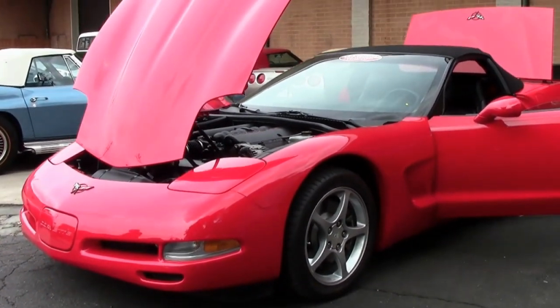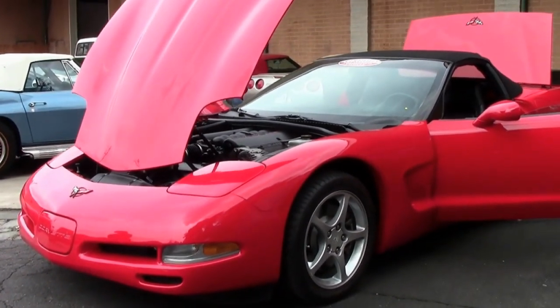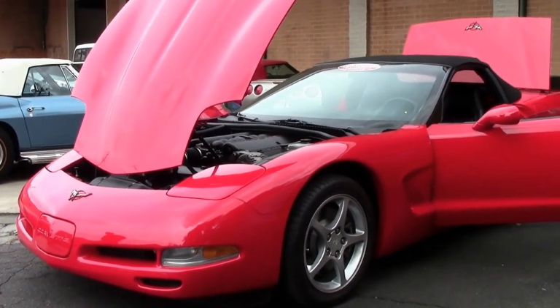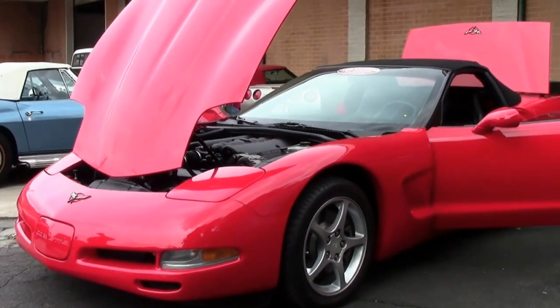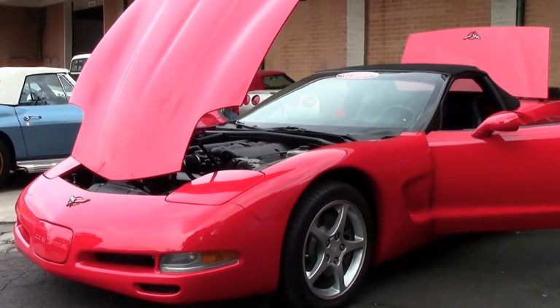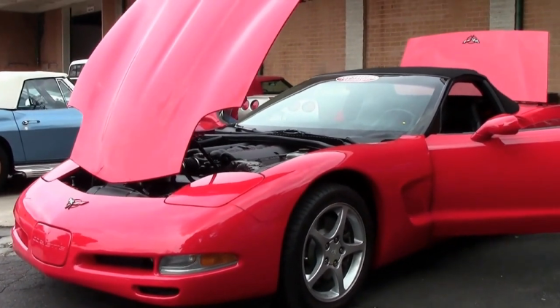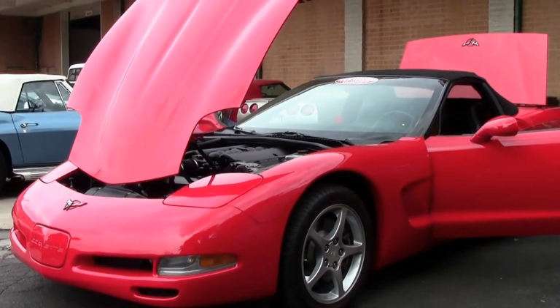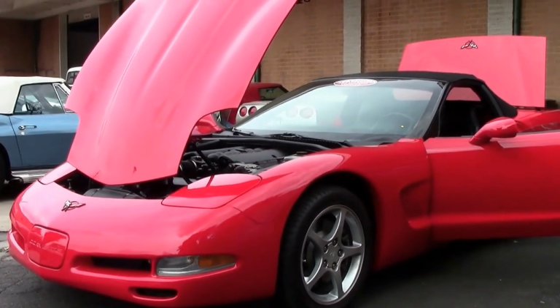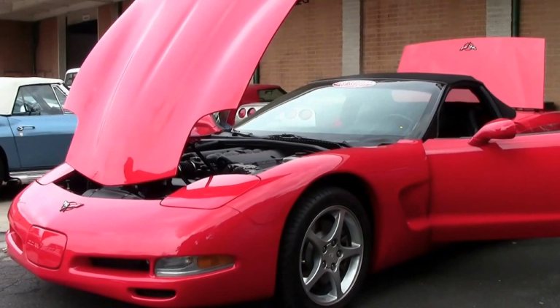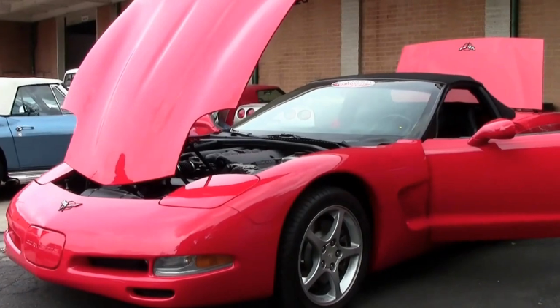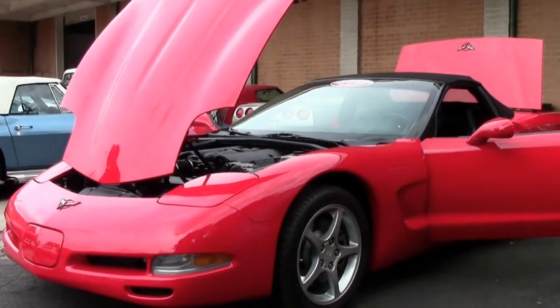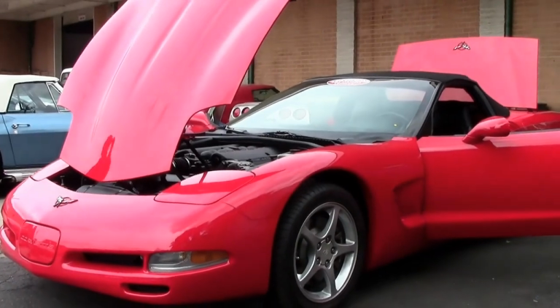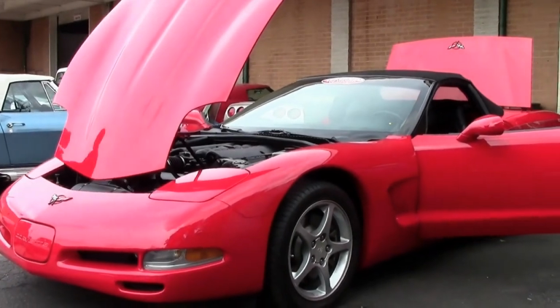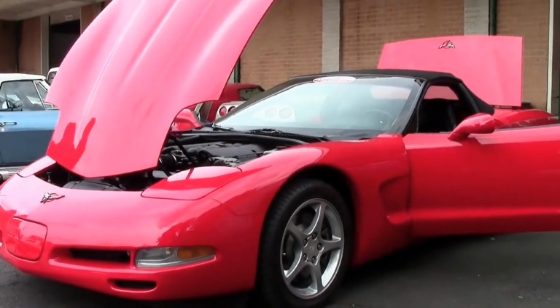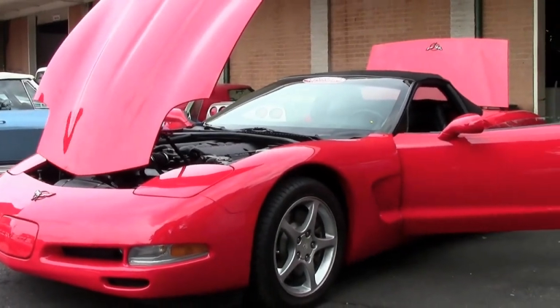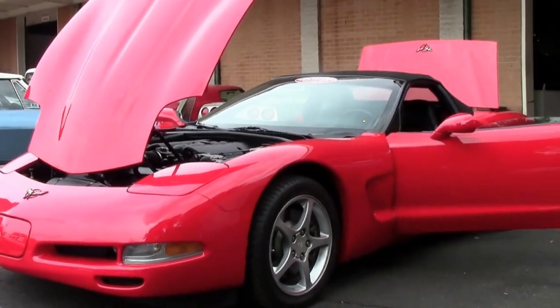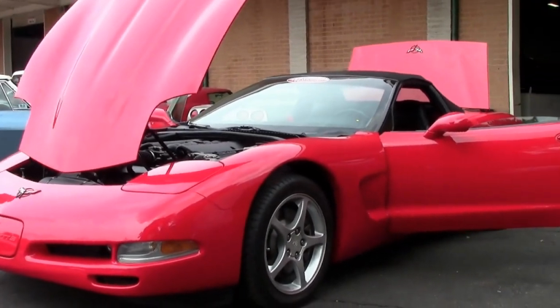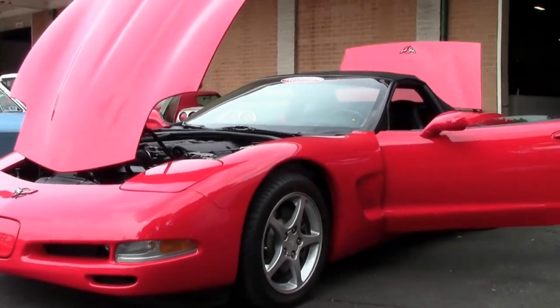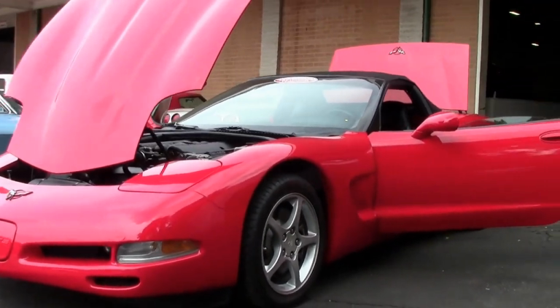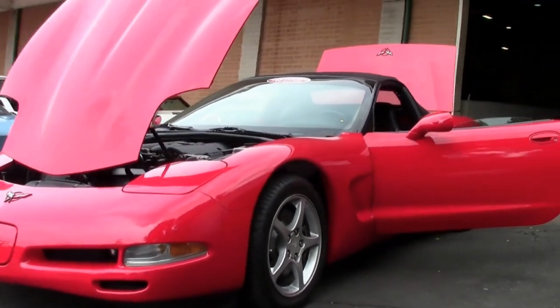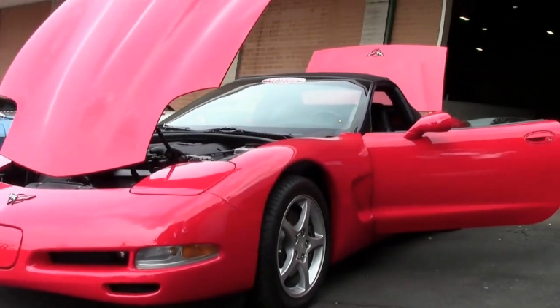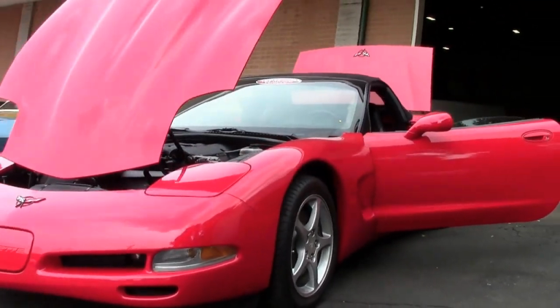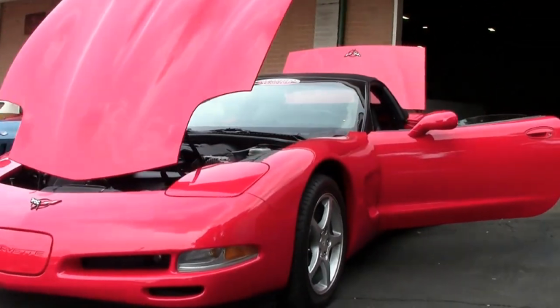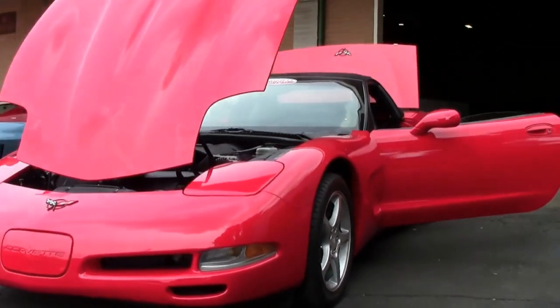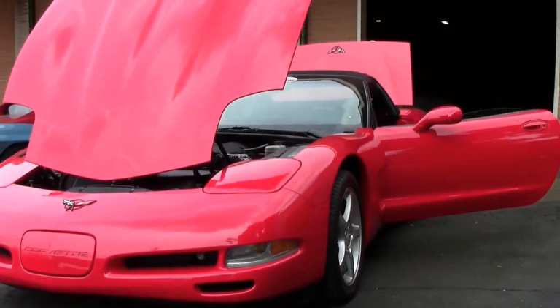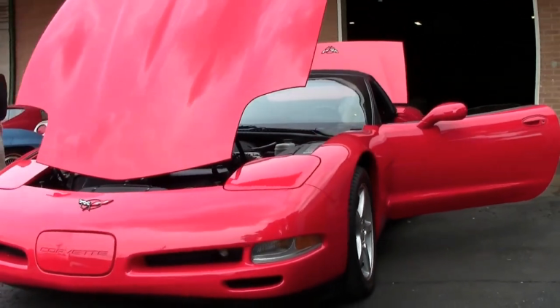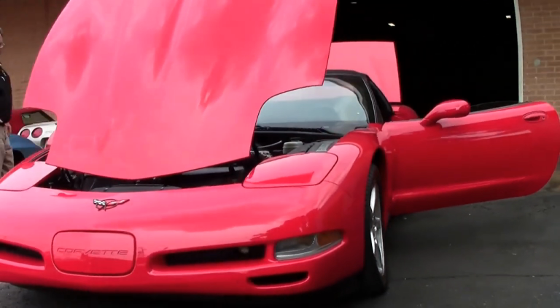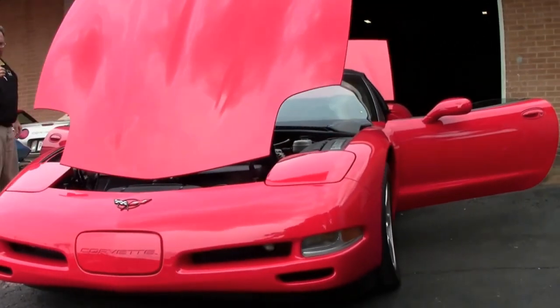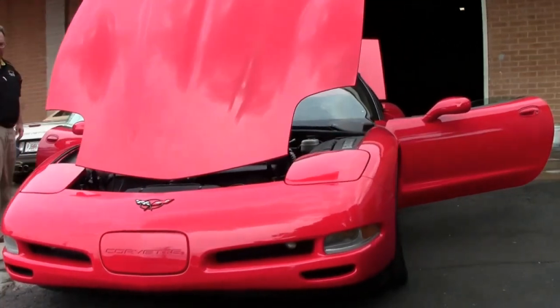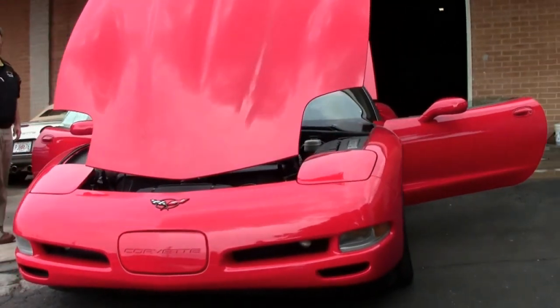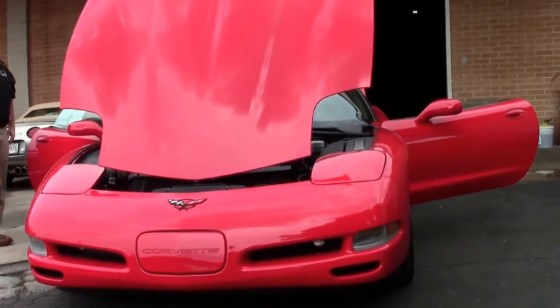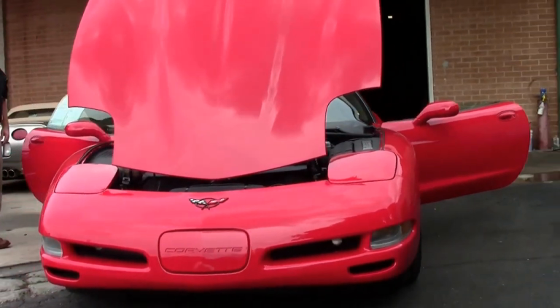This beautiful car only has 19,000 miles on it — almost brand new, y'all. Newer tires.